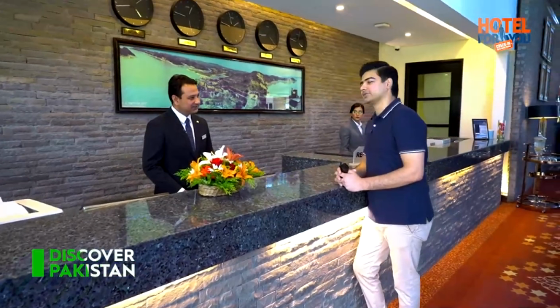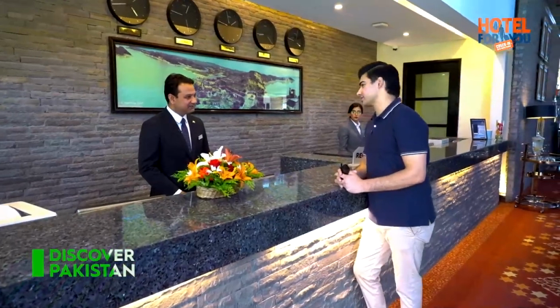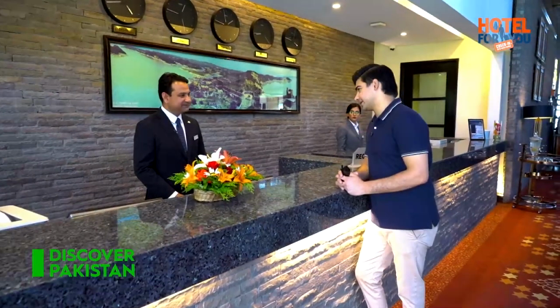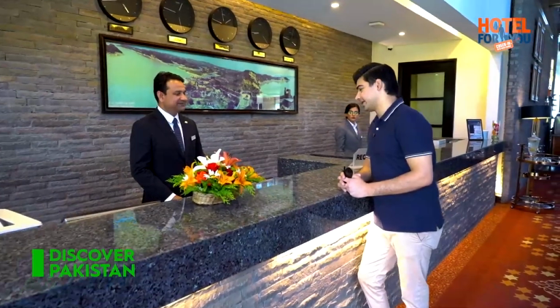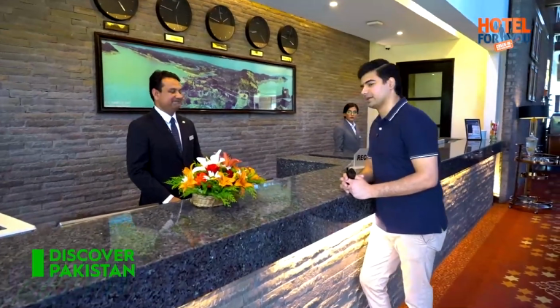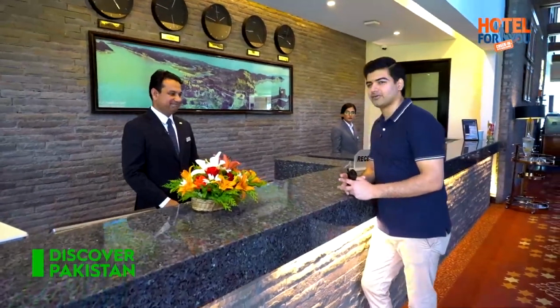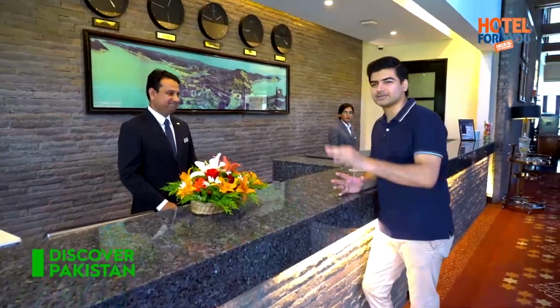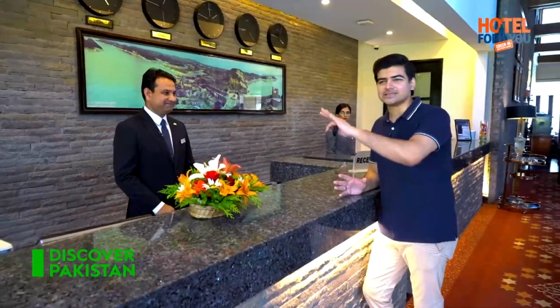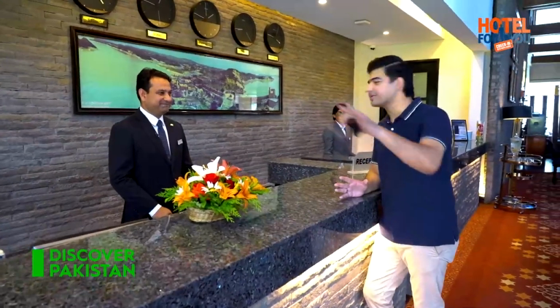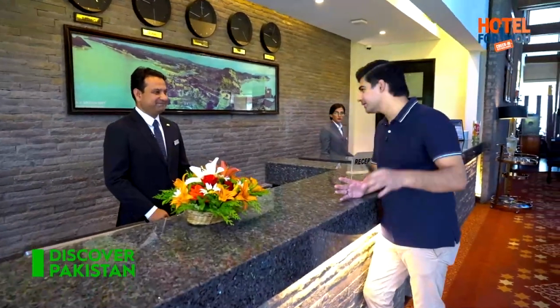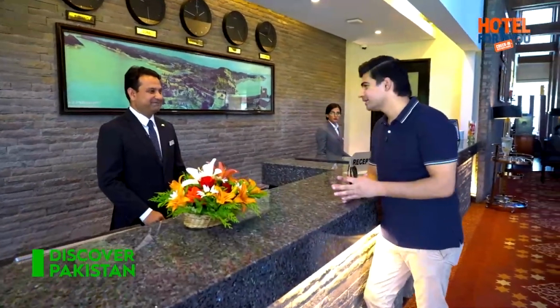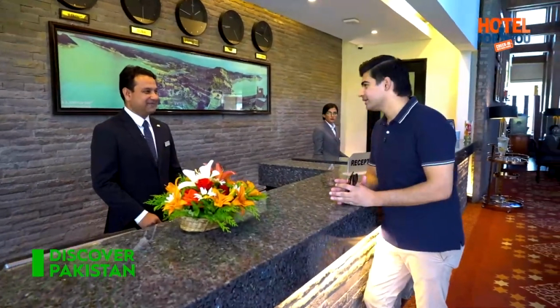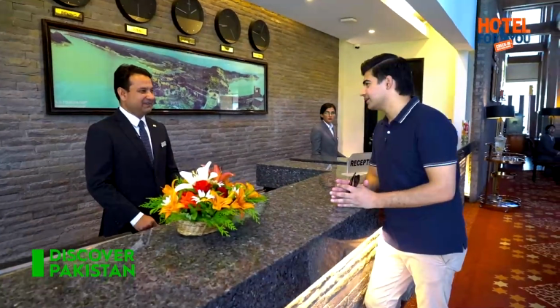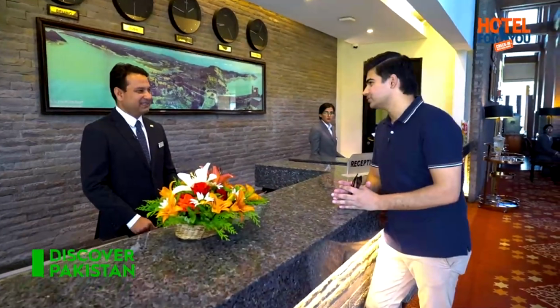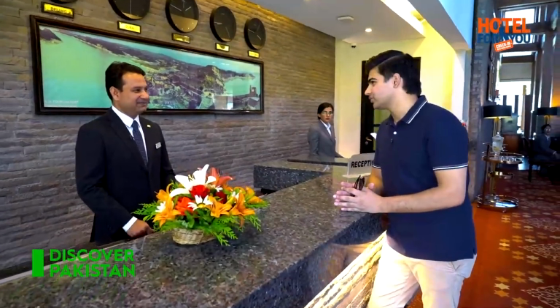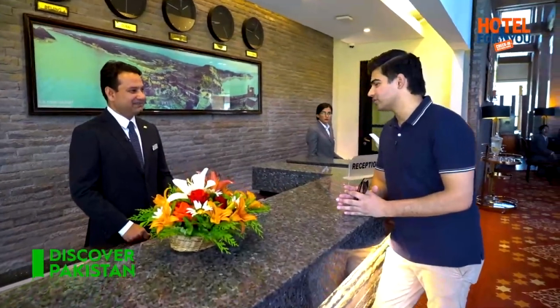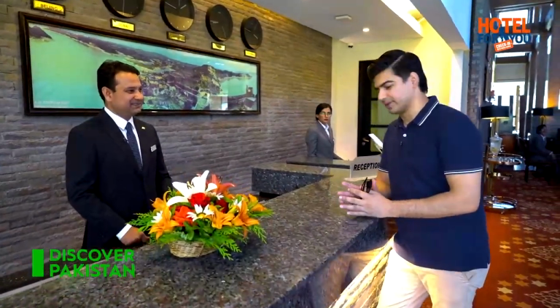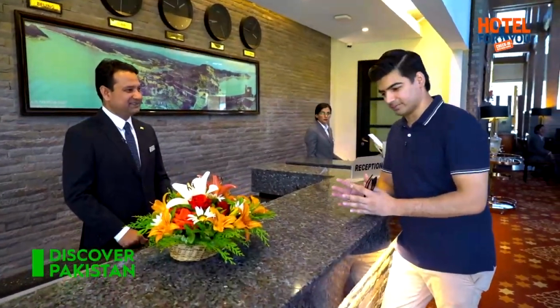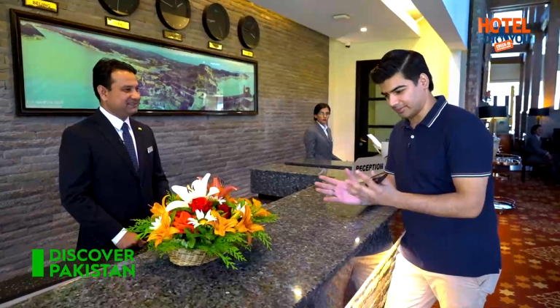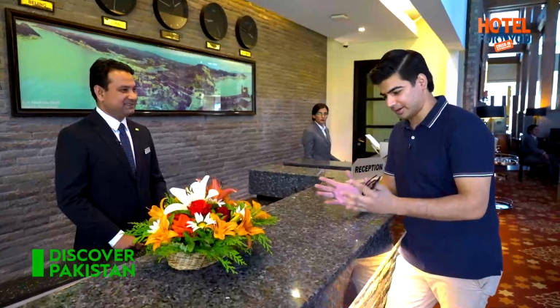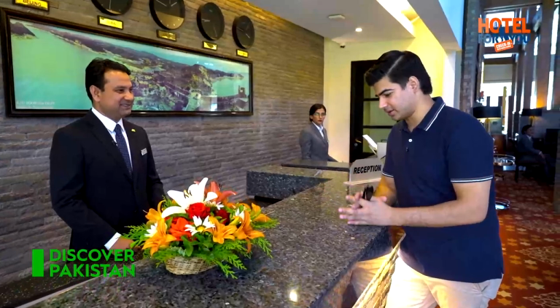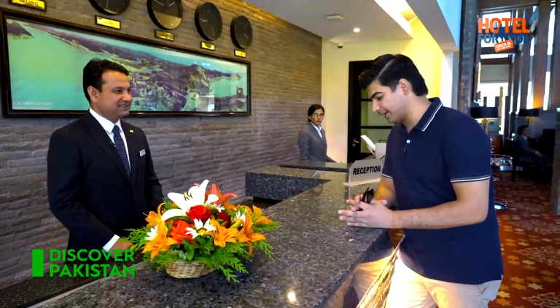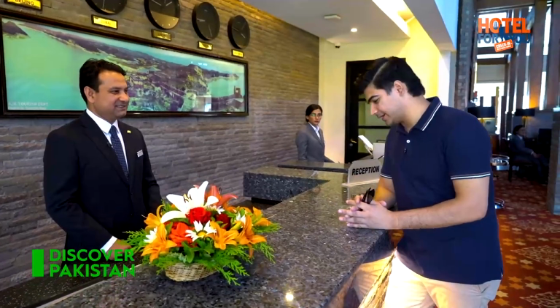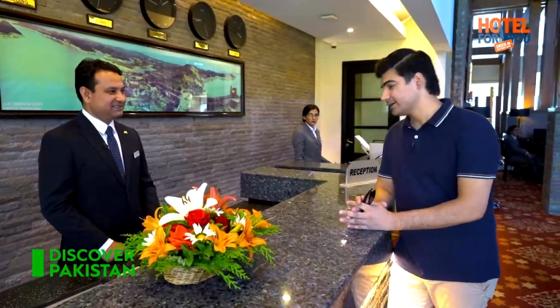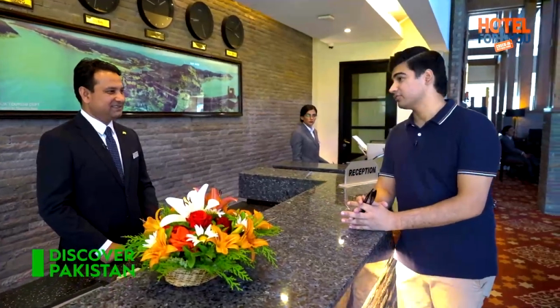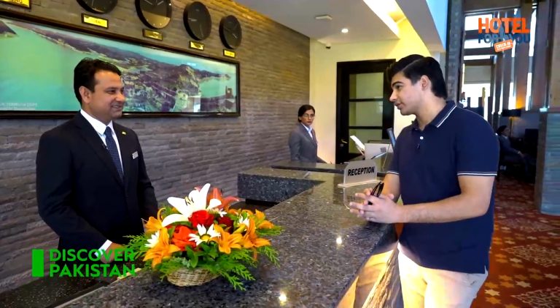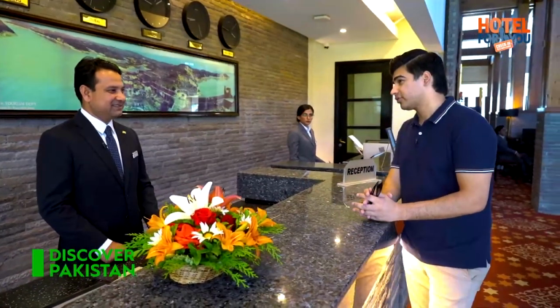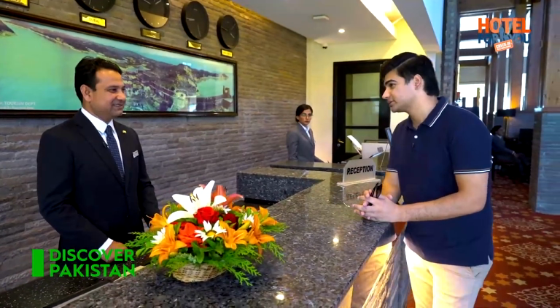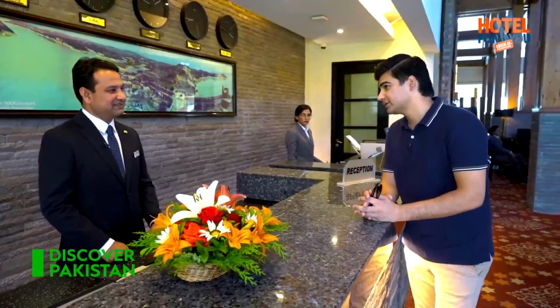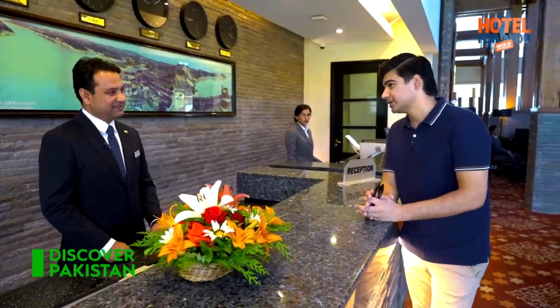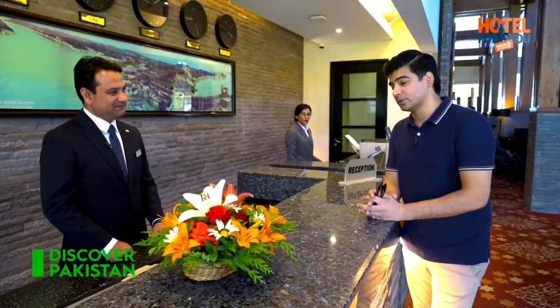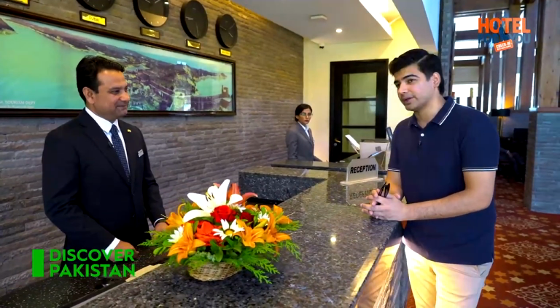The journey was great. I loved the scenery and the waterfalls along the way. This is my first ever trip to Azad Kashmir.